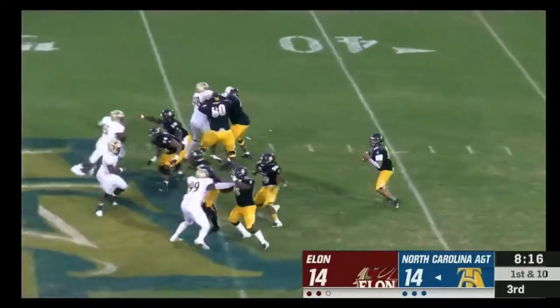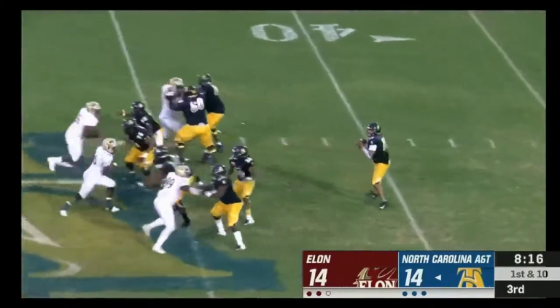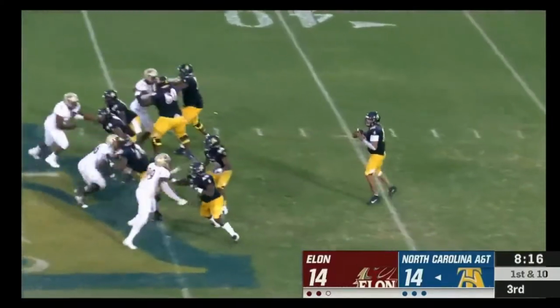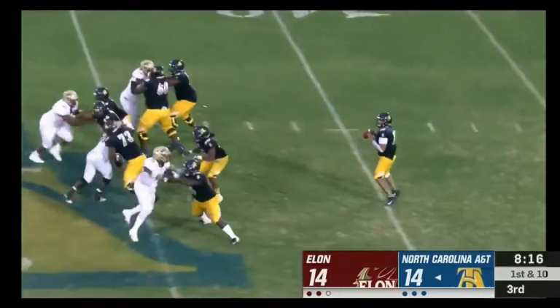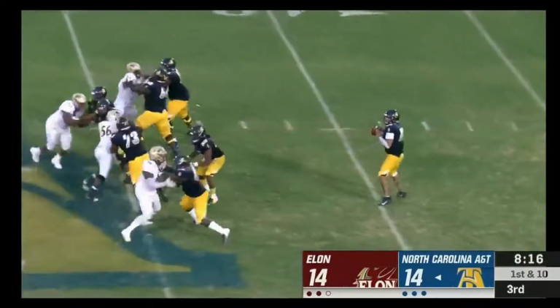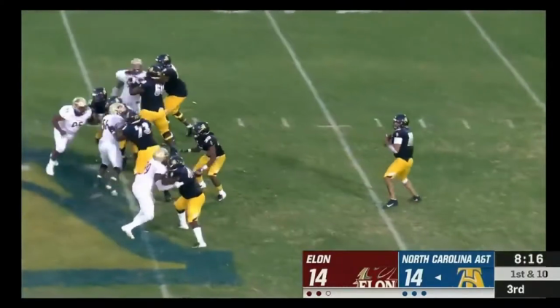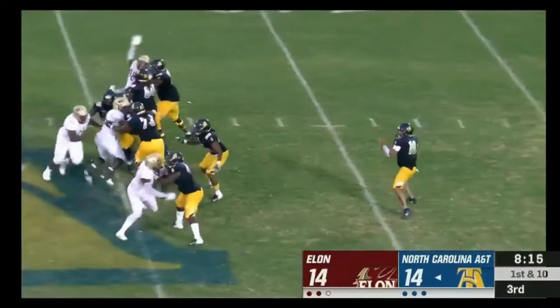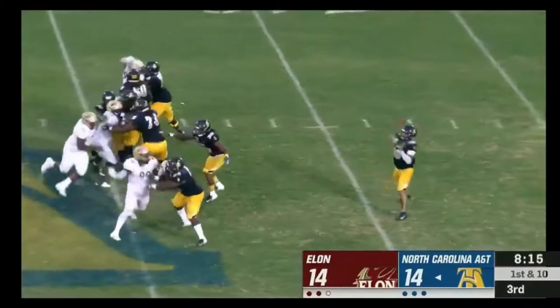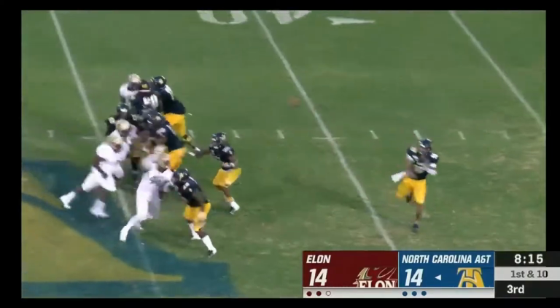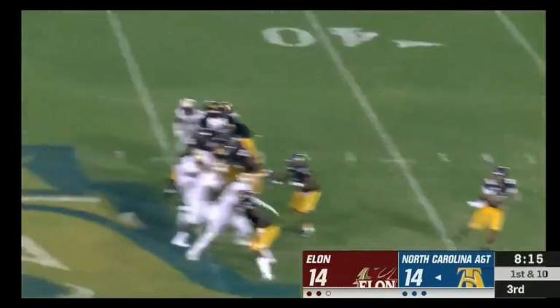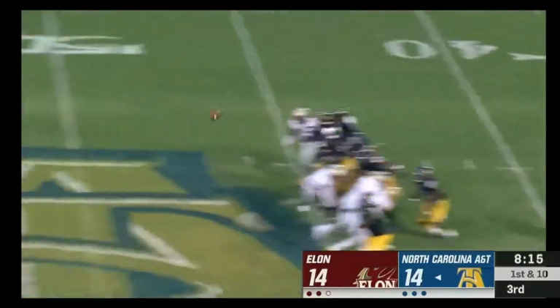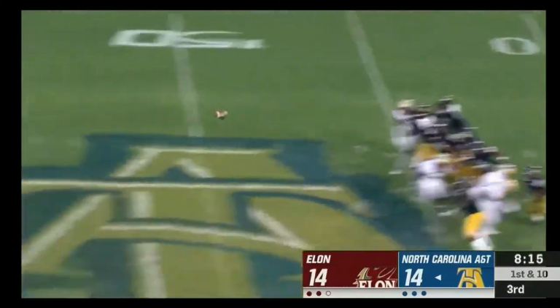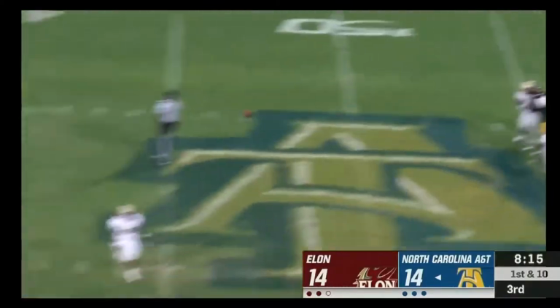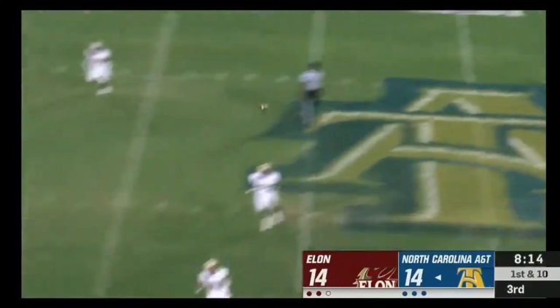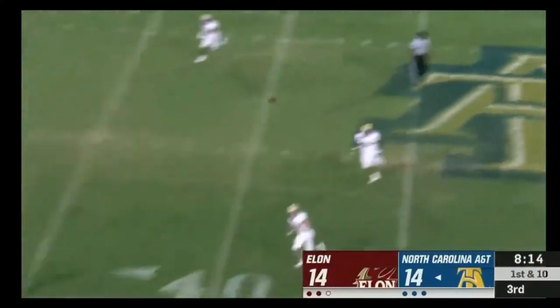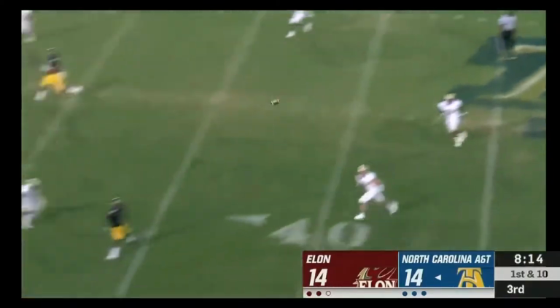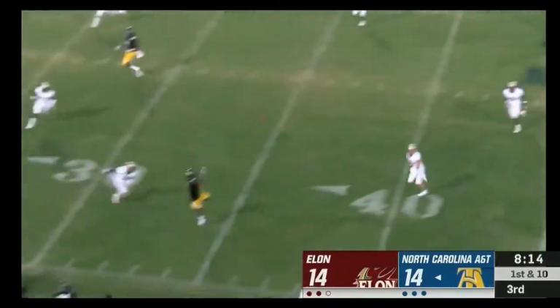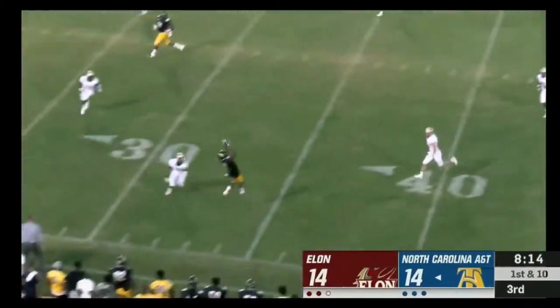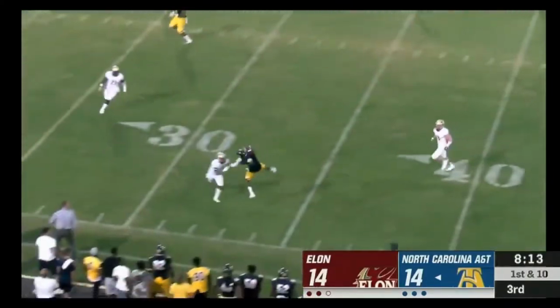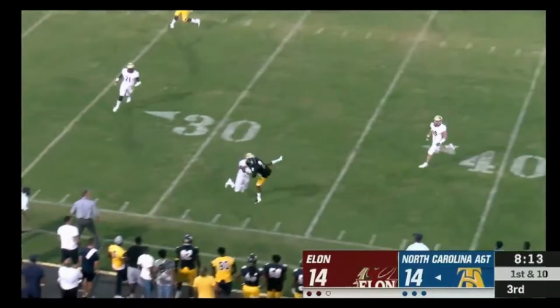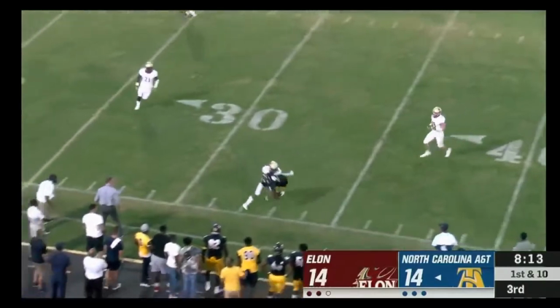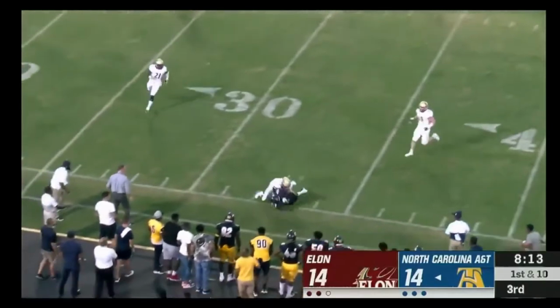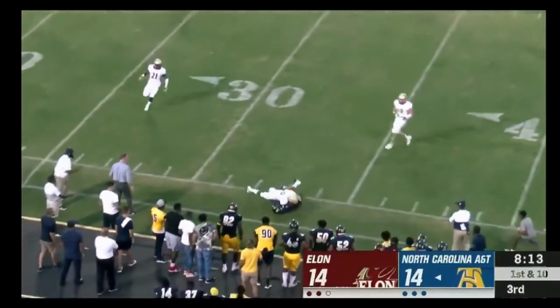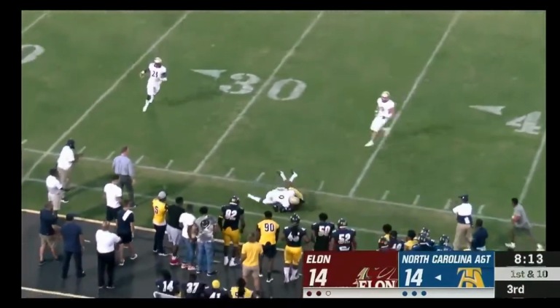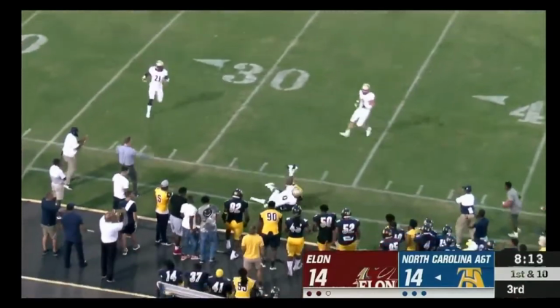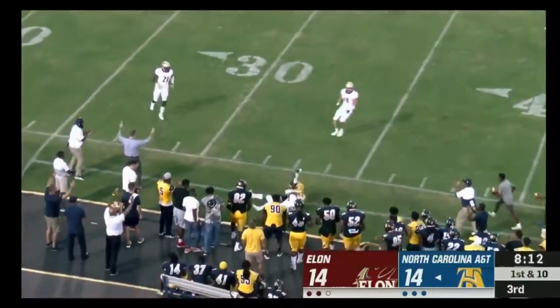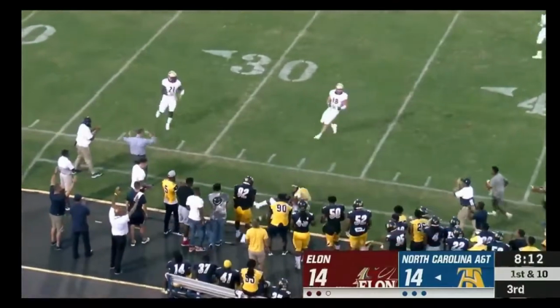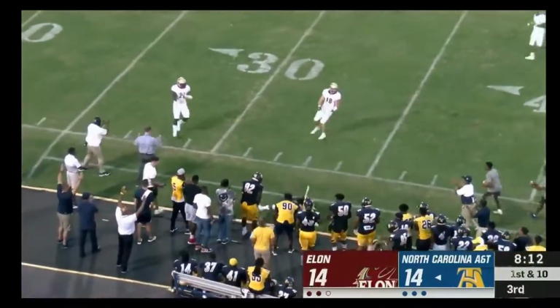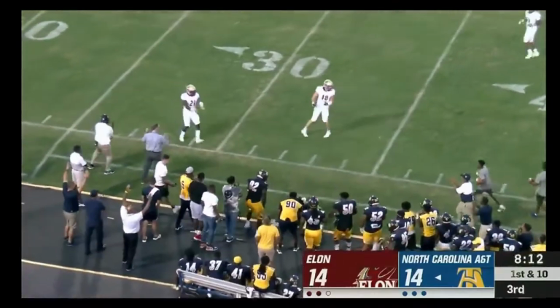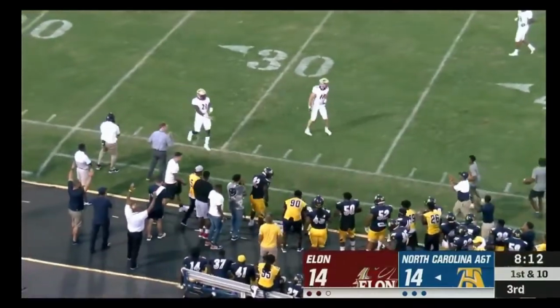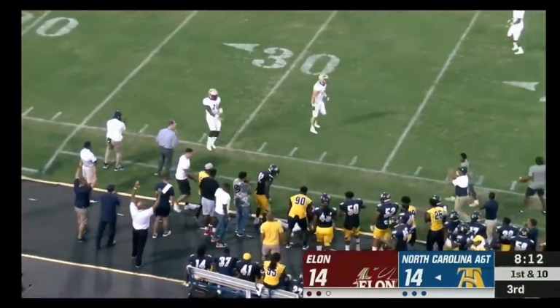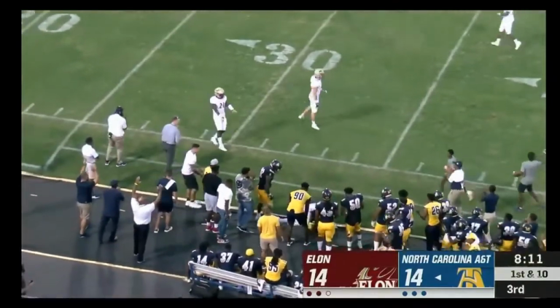Play action — Carter looking, throwing and connects.